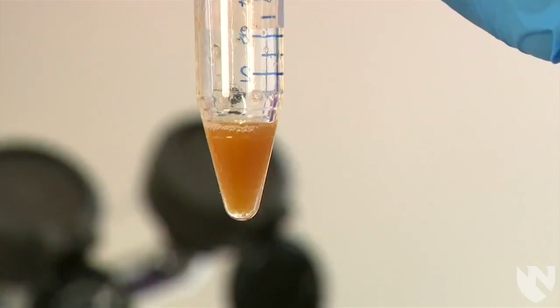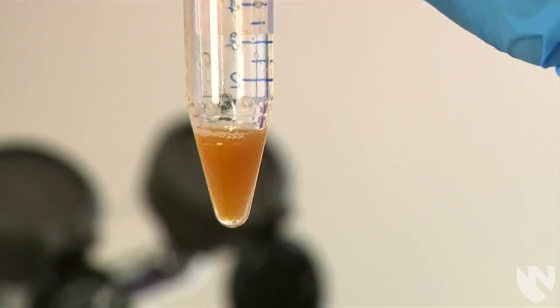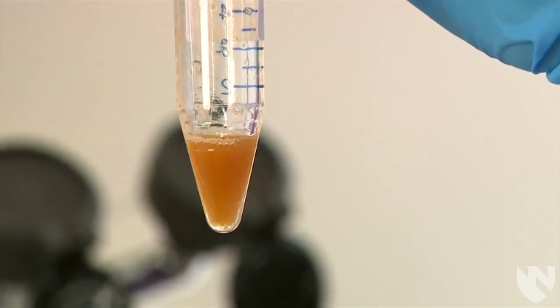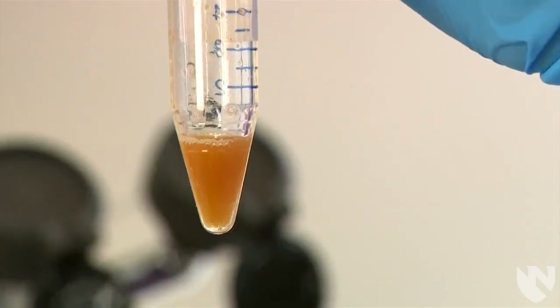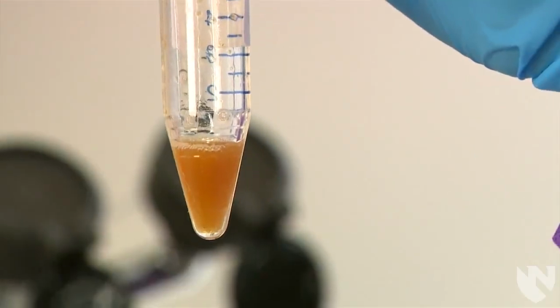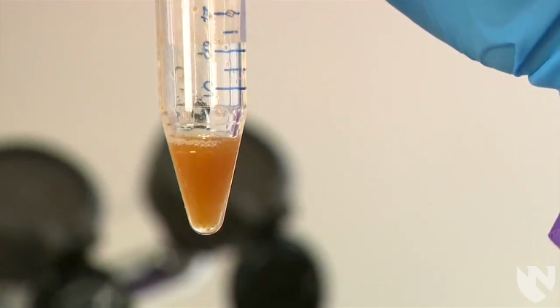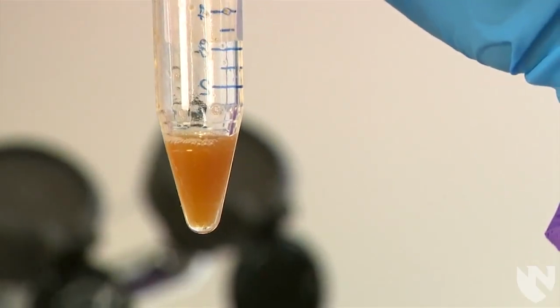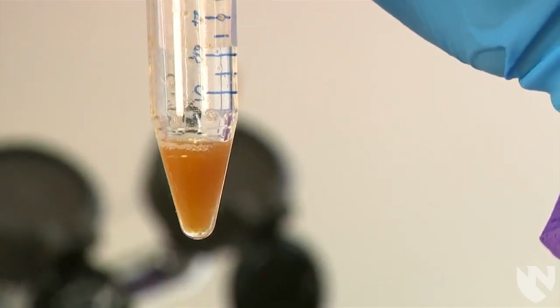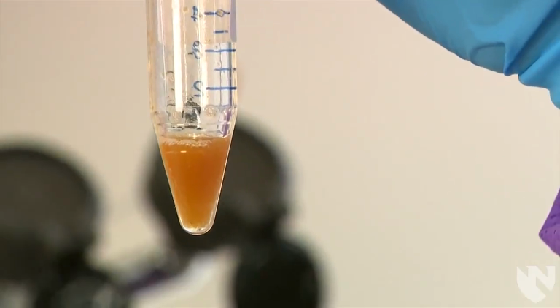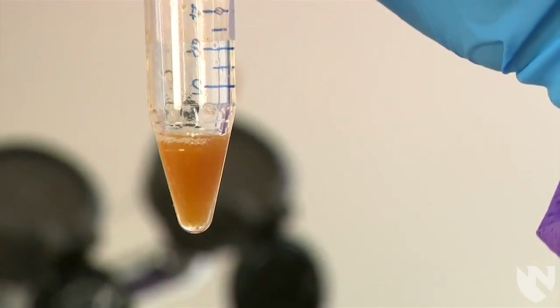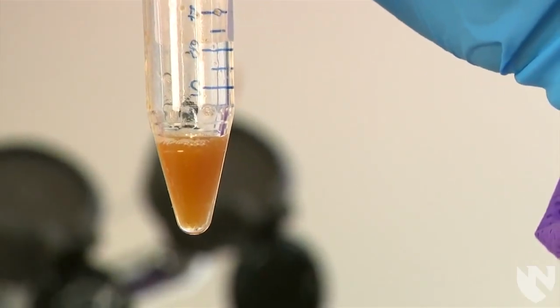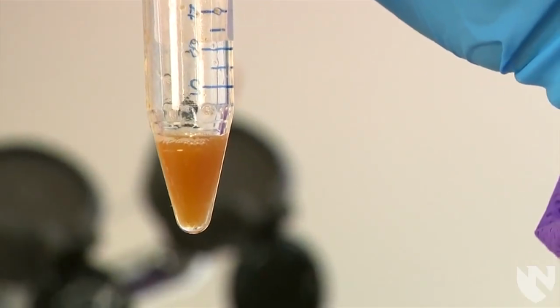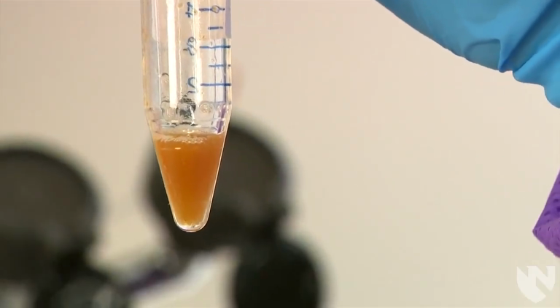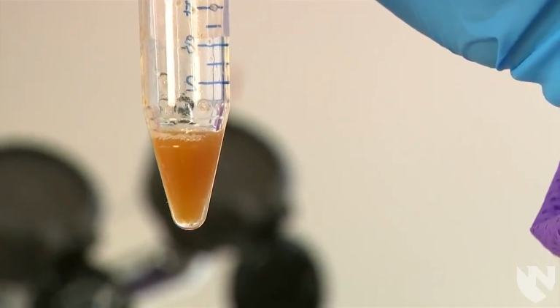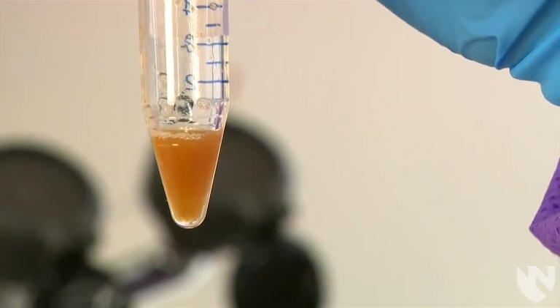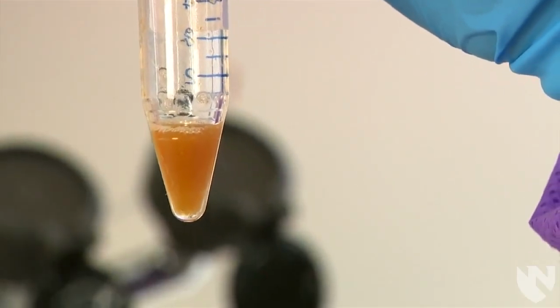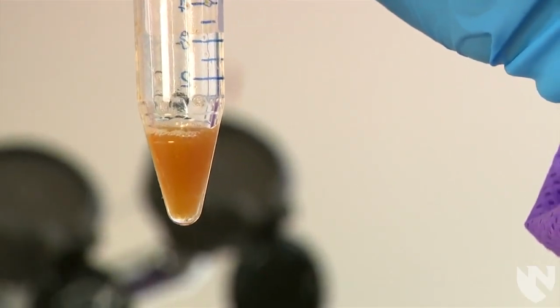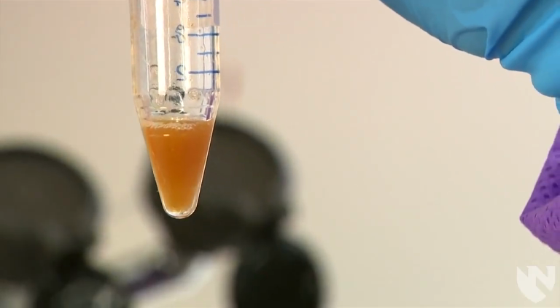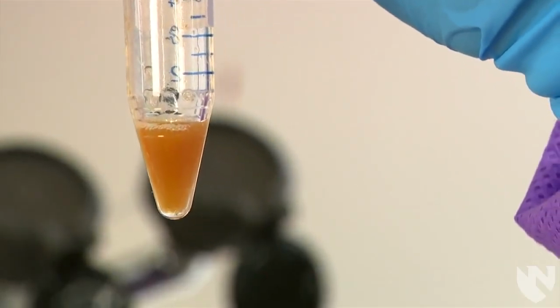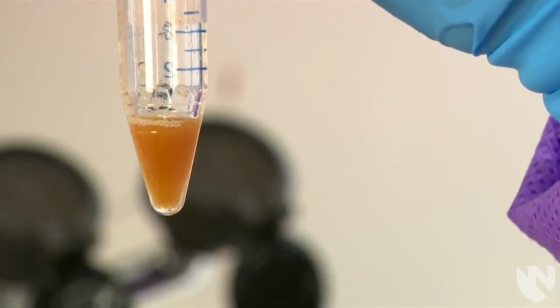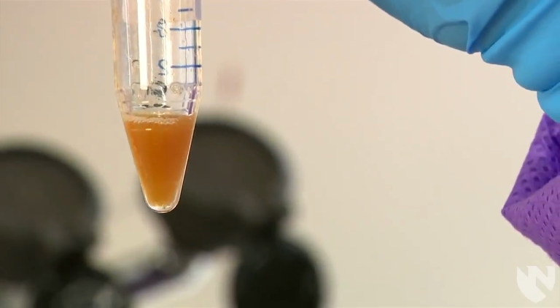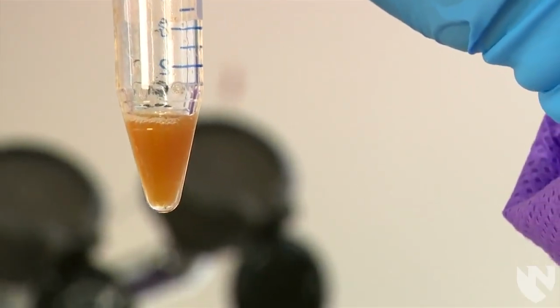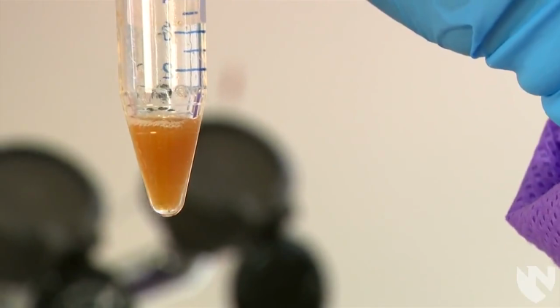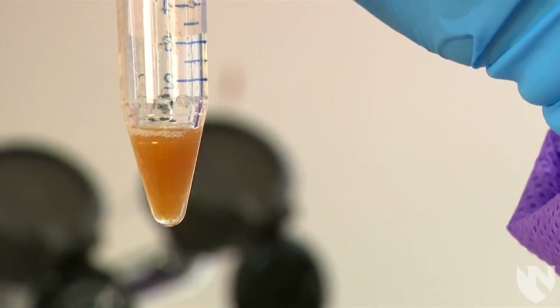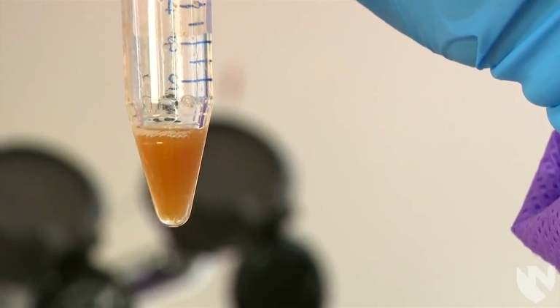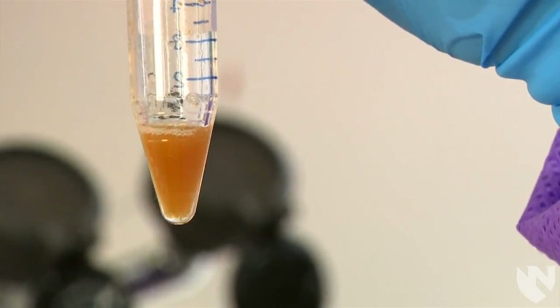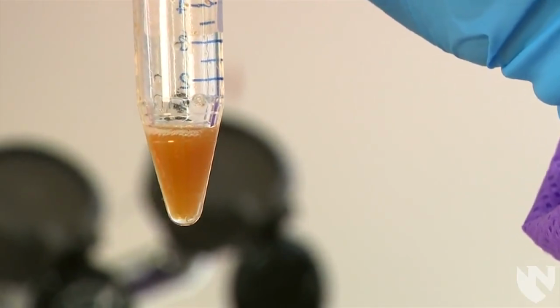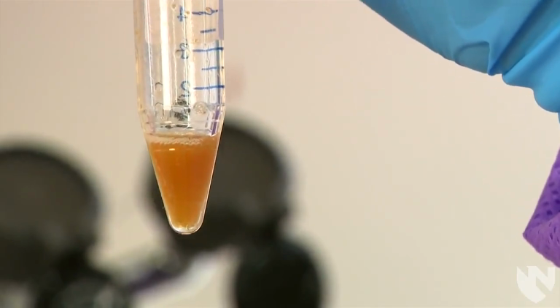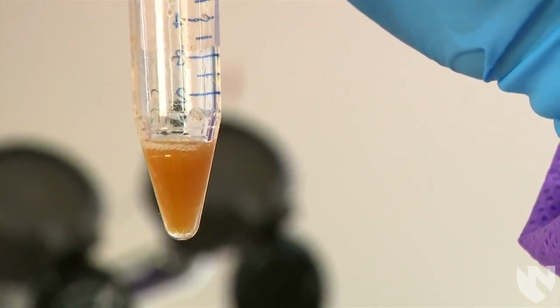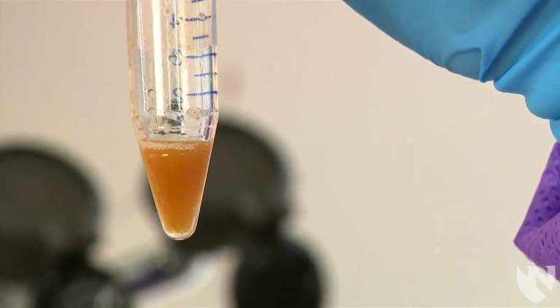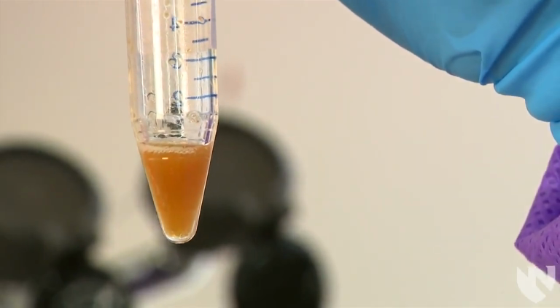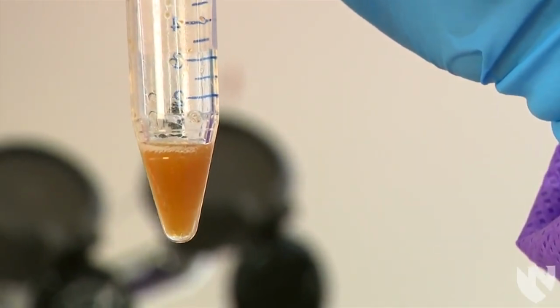Once the sediment has been completely re-suspended, your sample is ready to be used to make a wet prep slide.